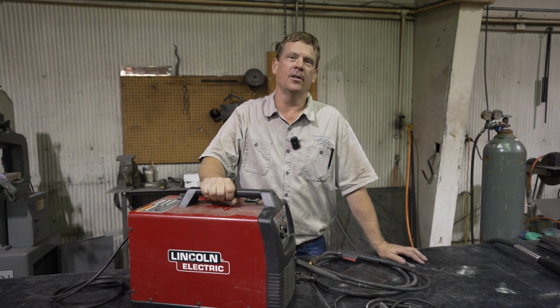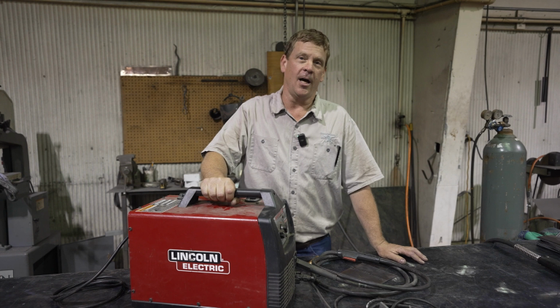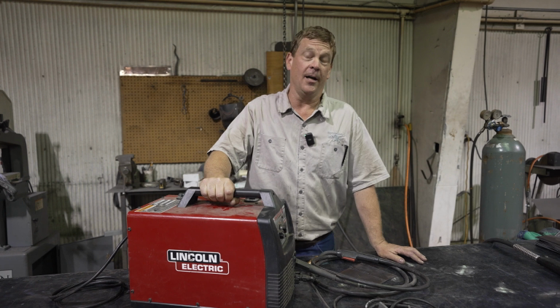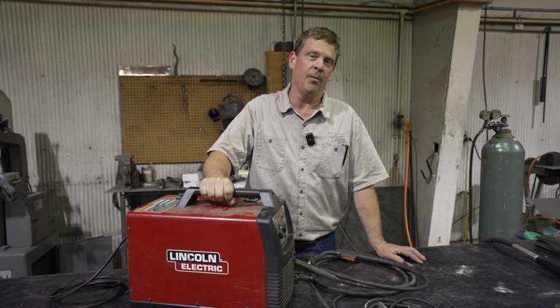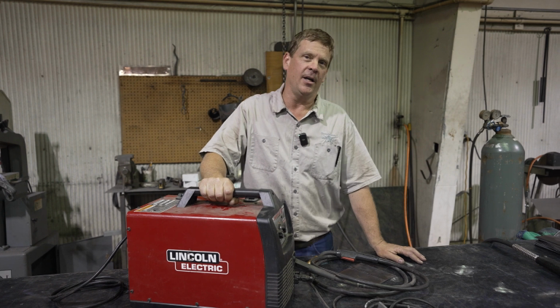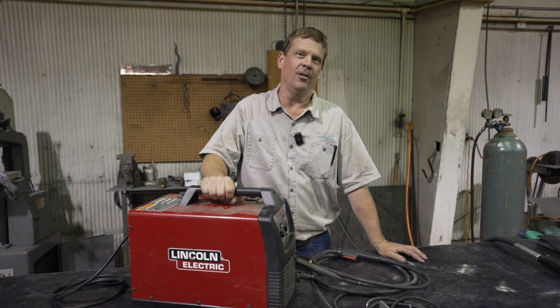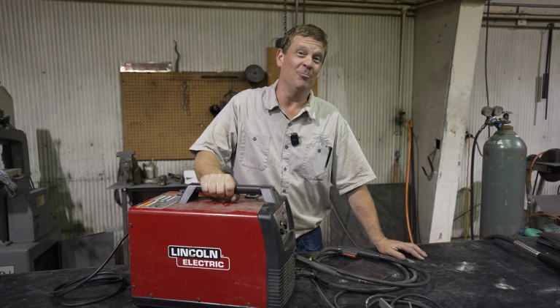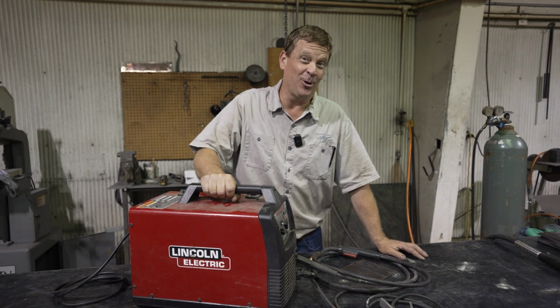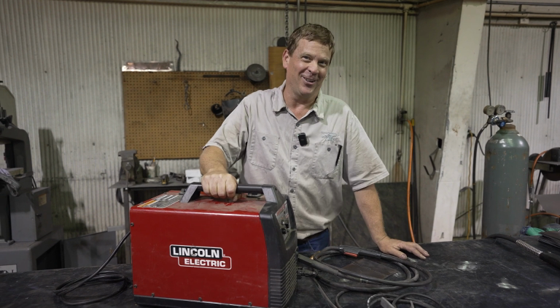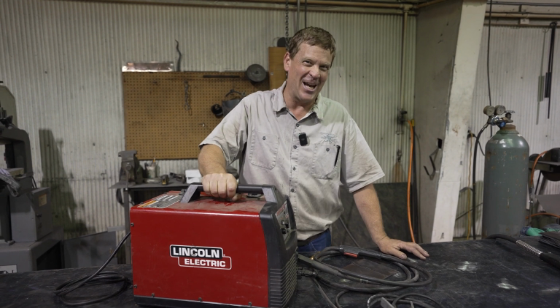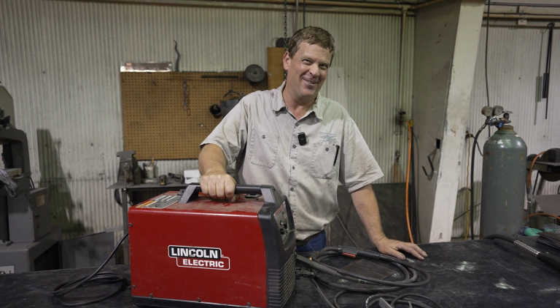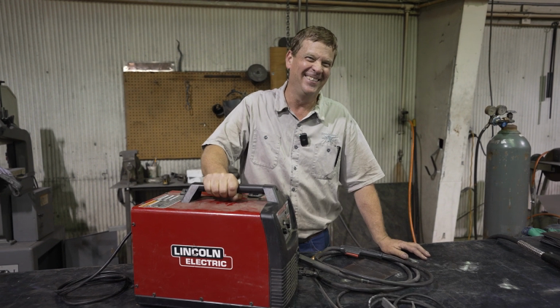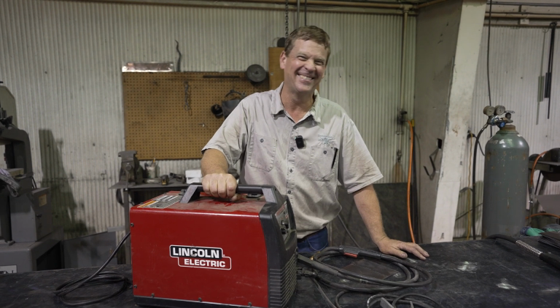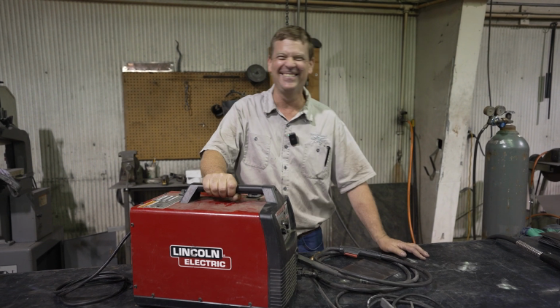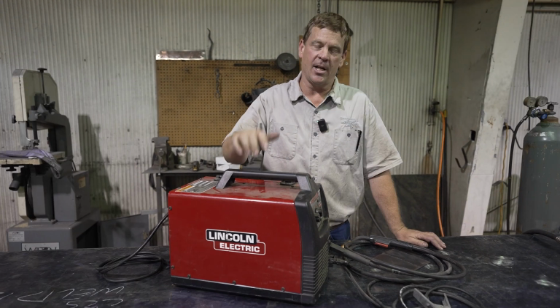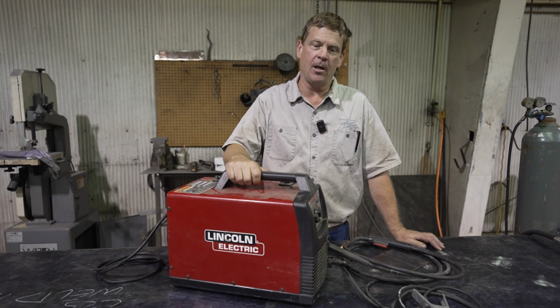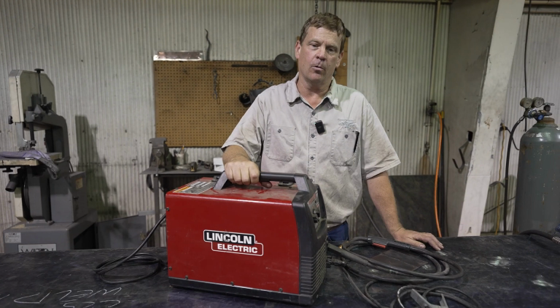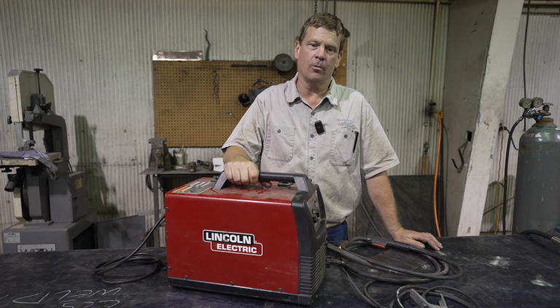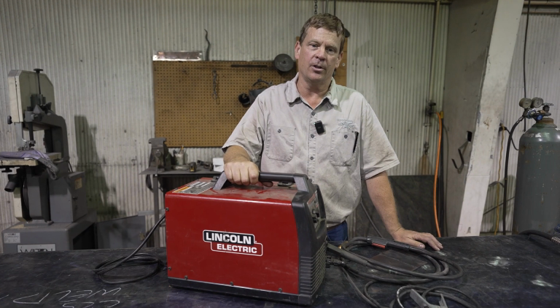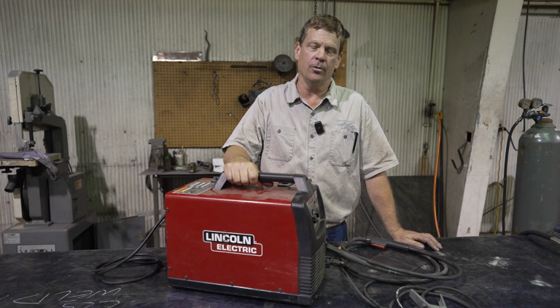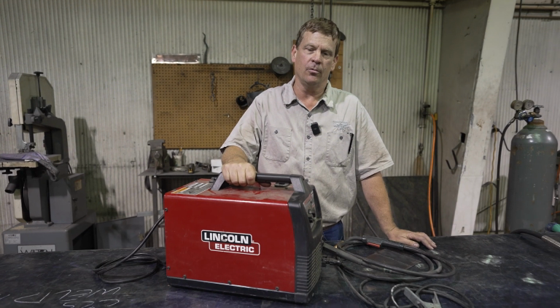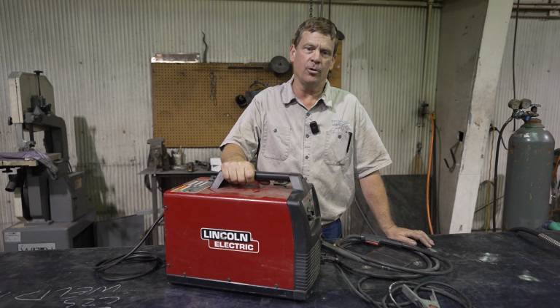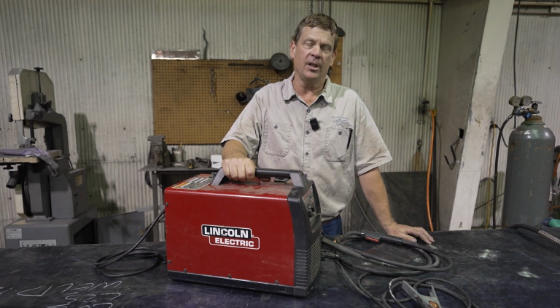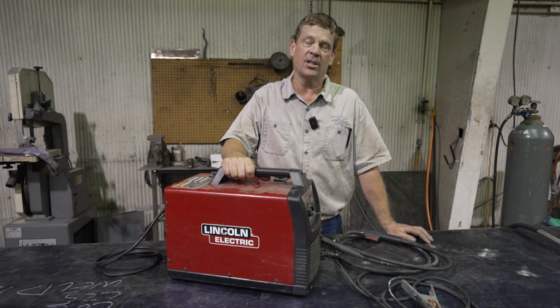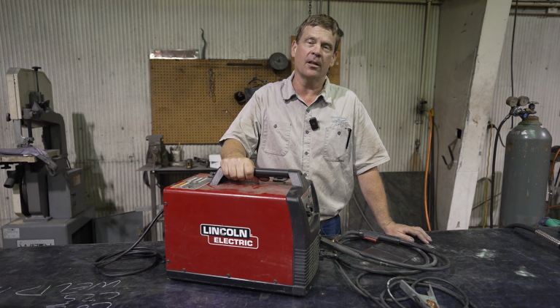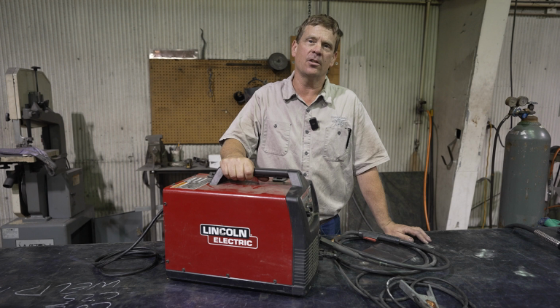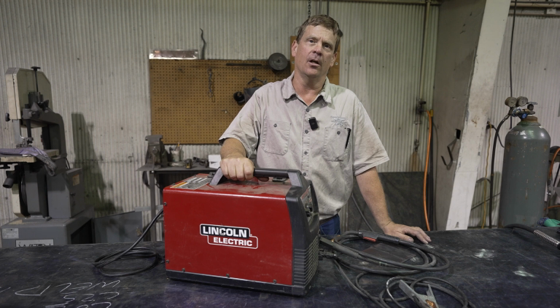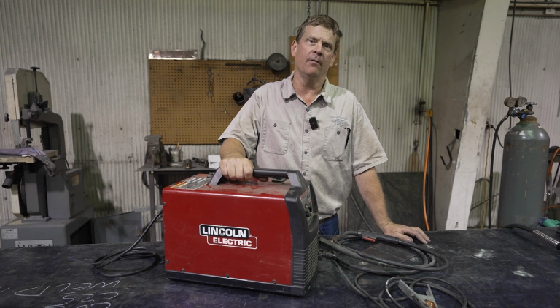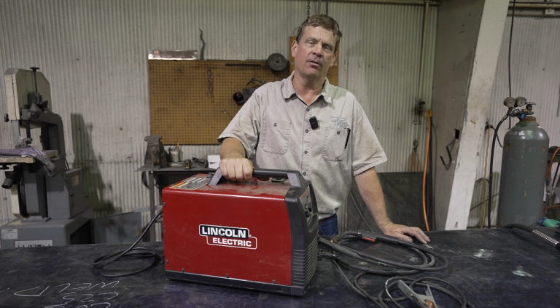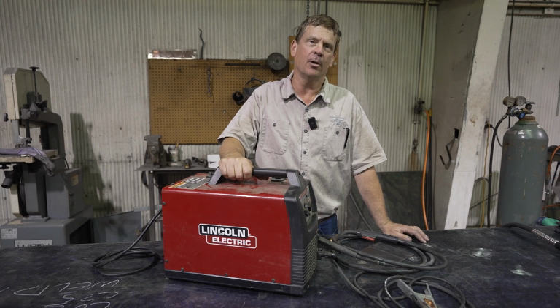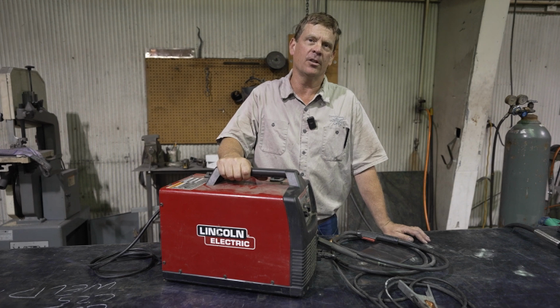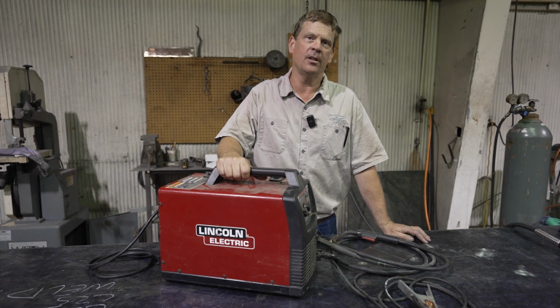Hi, I'm Dale. I'm horrible on camera. Today we're going to do the second of a three-part series.